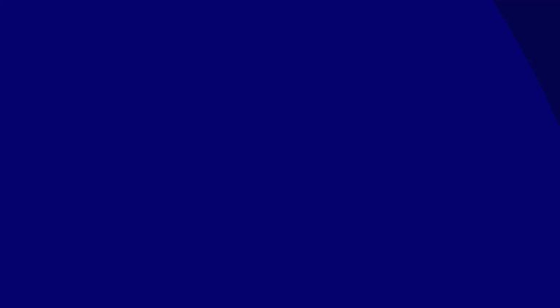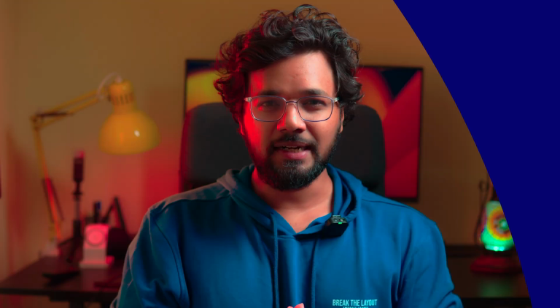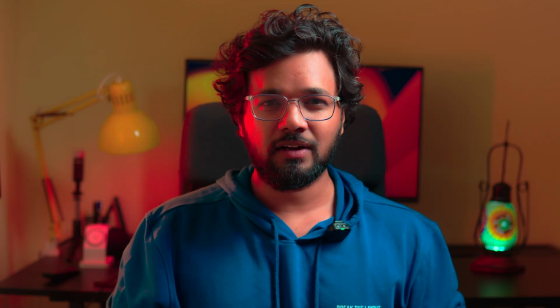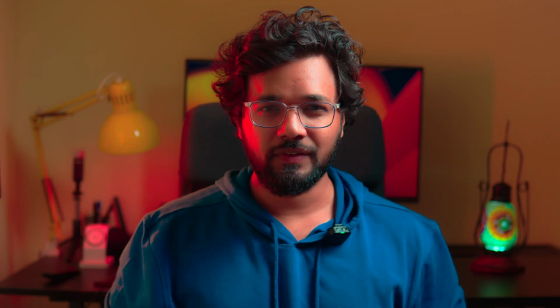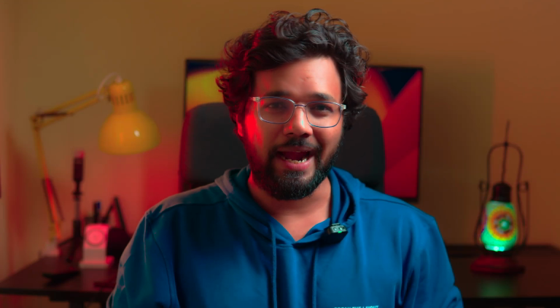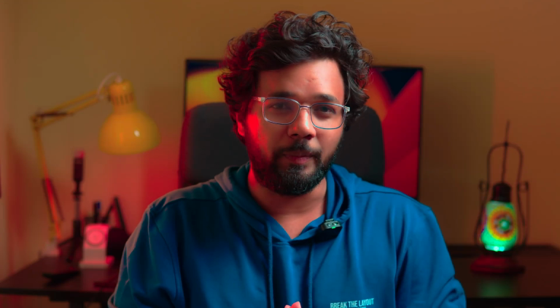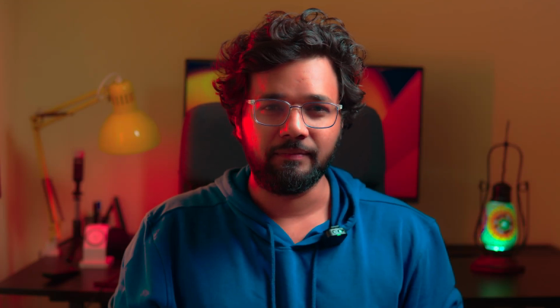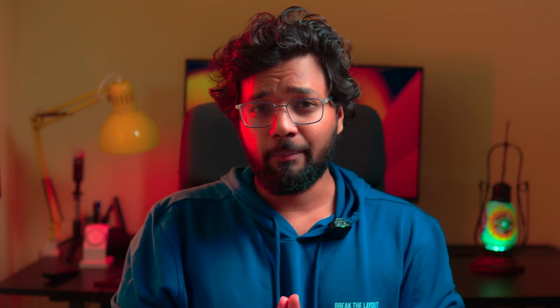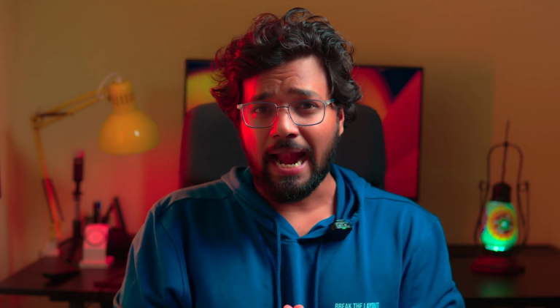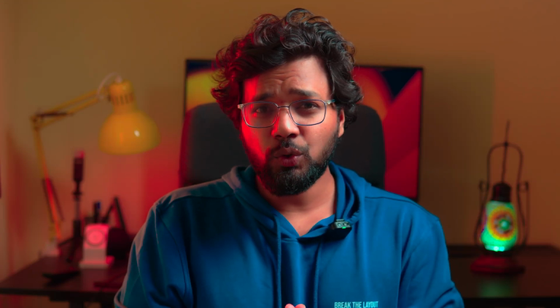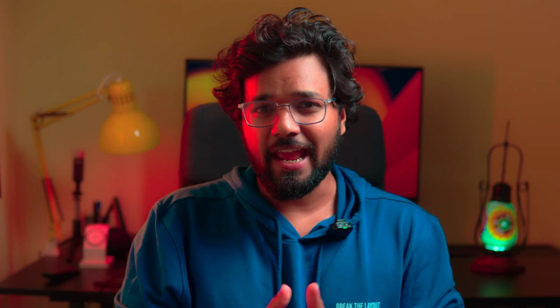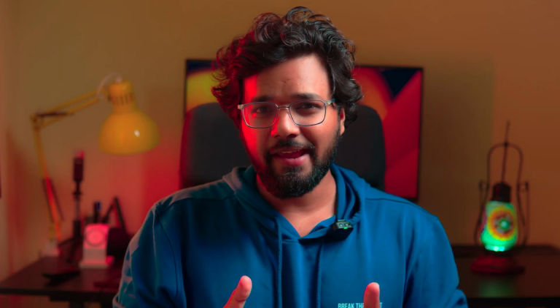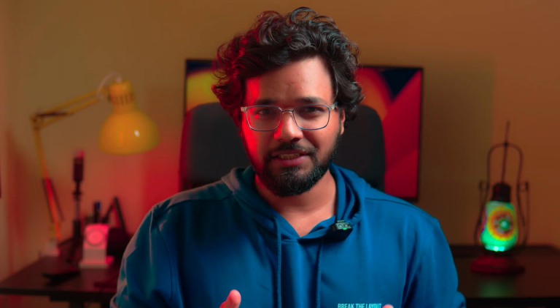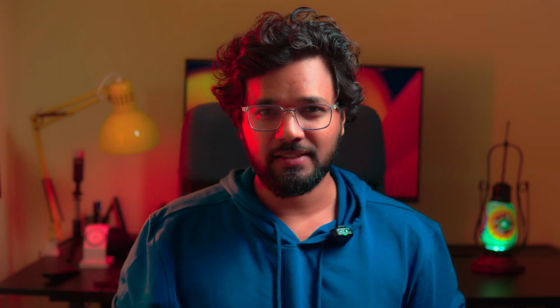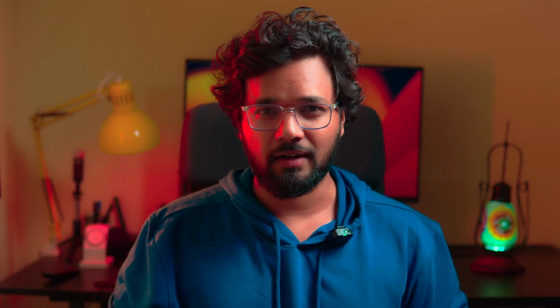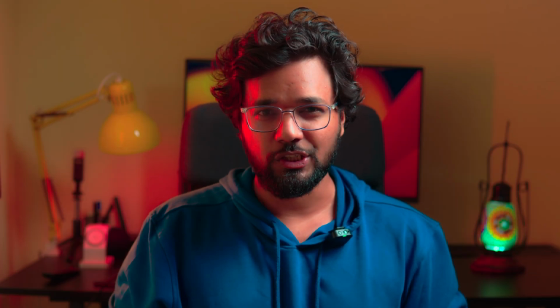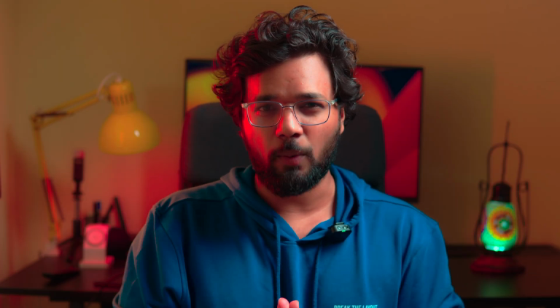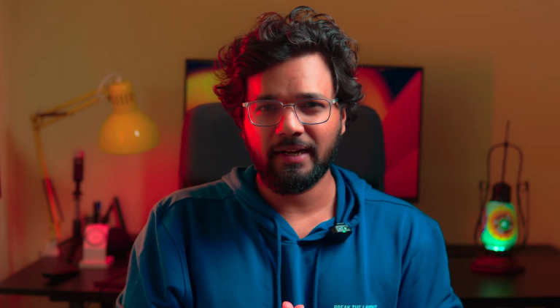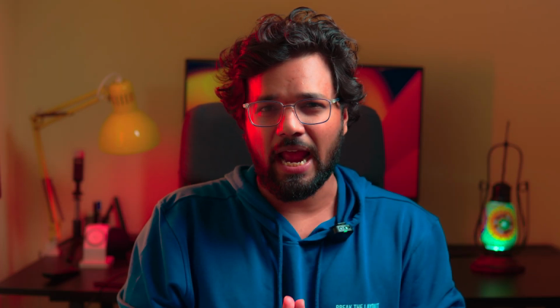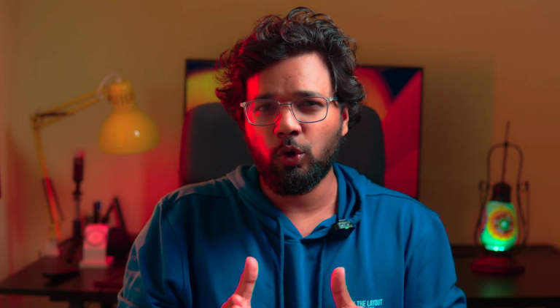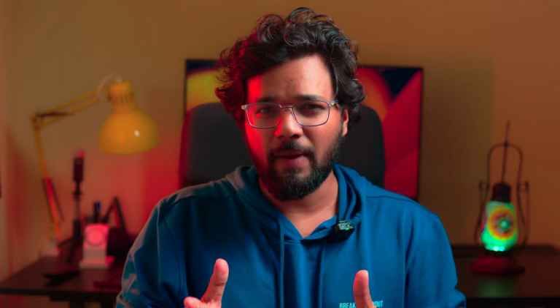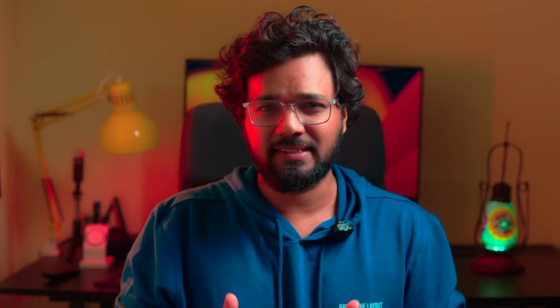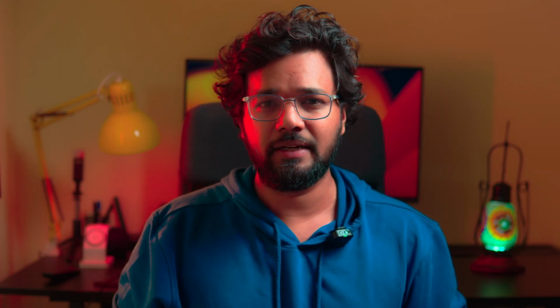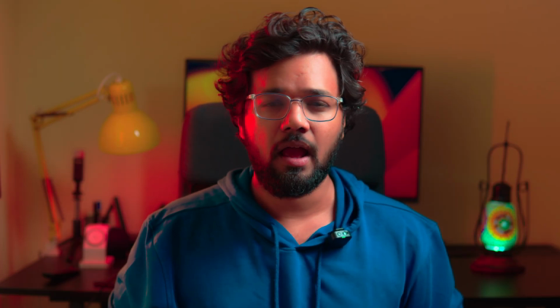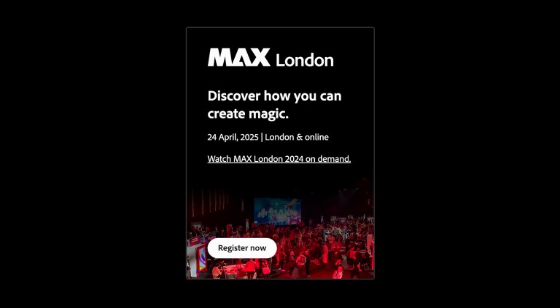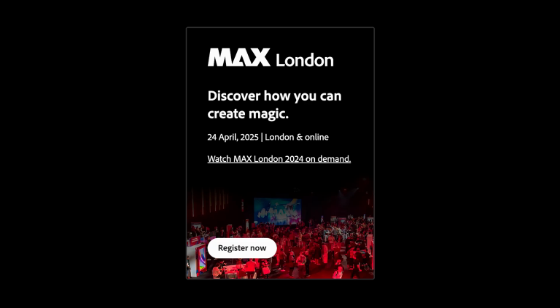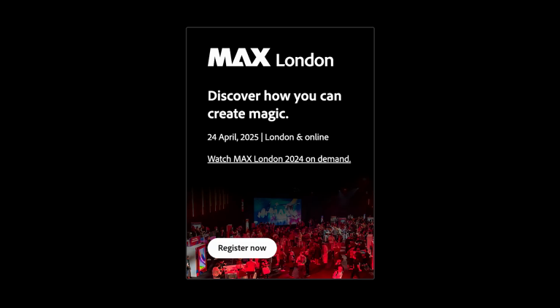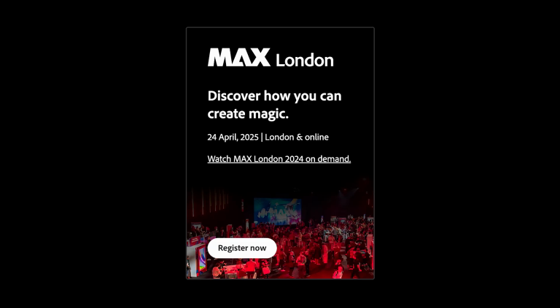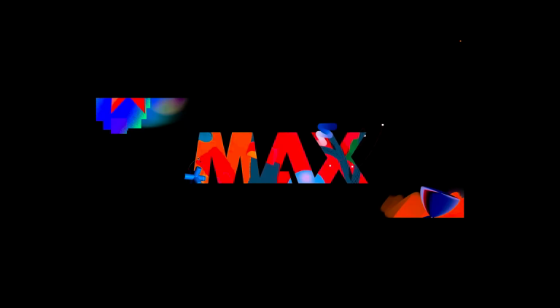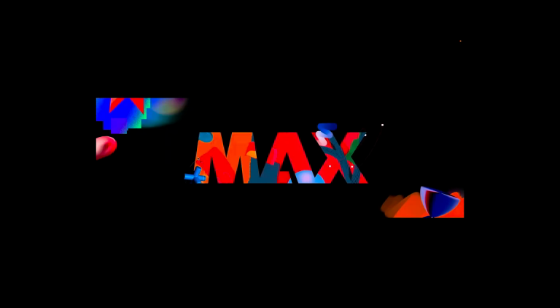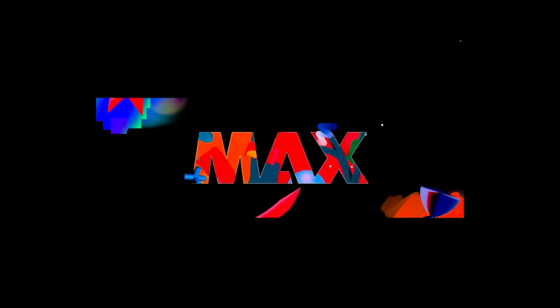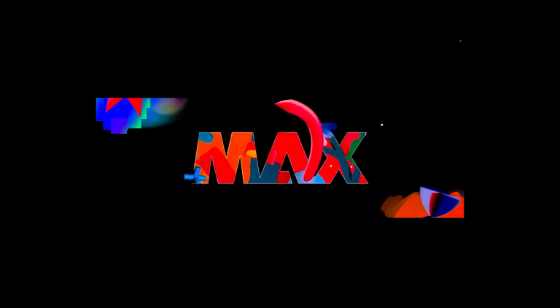Let's start with Adobe. Their brand new AI agents are dropping at the Adobe Max event on April 24, 2025.